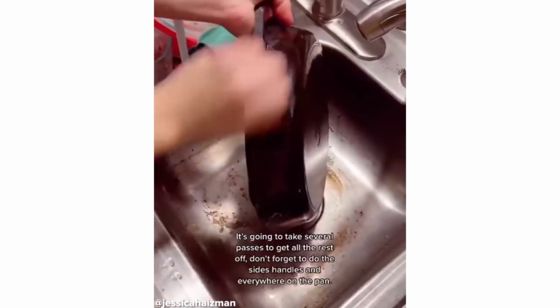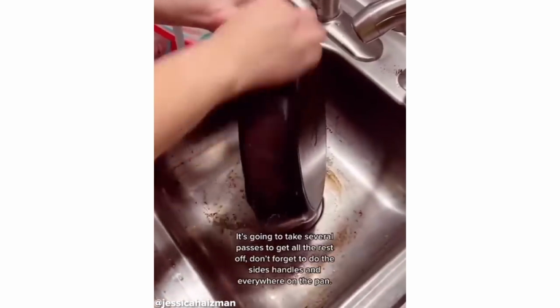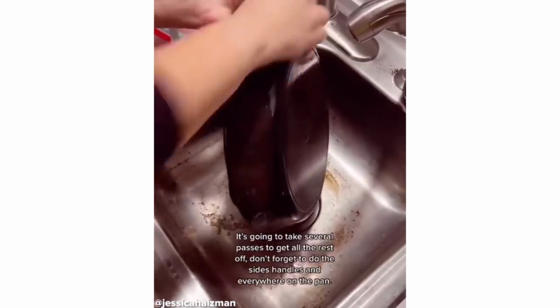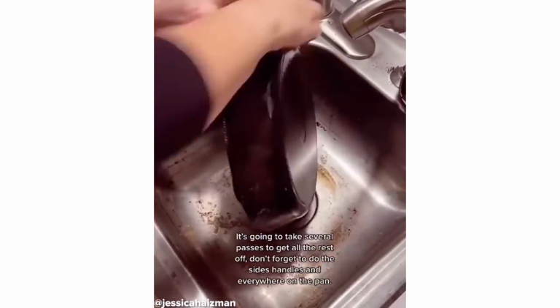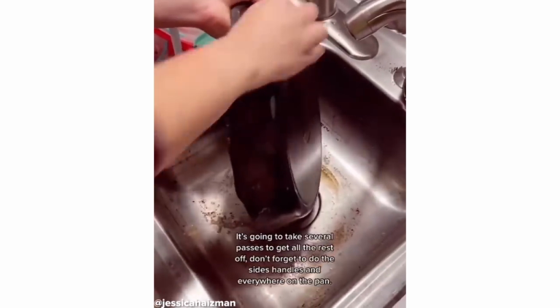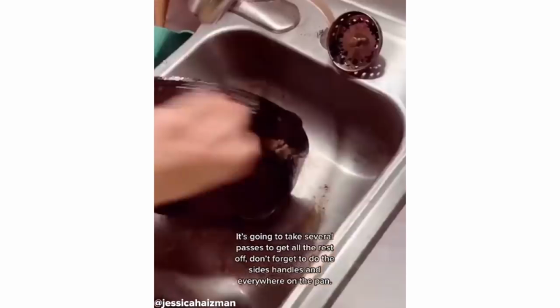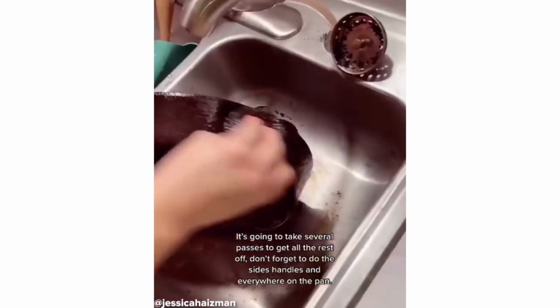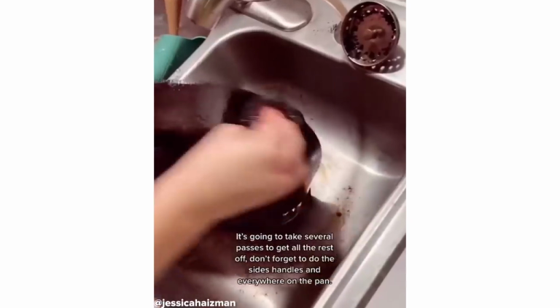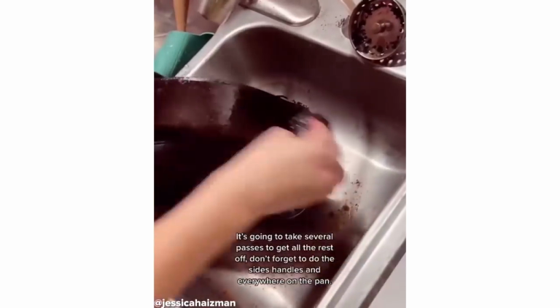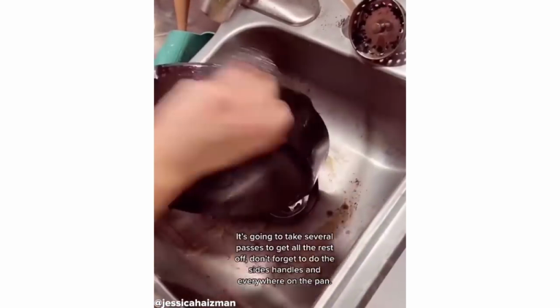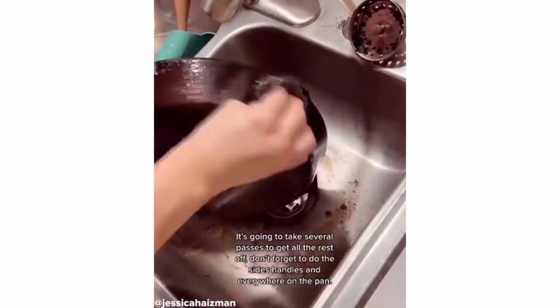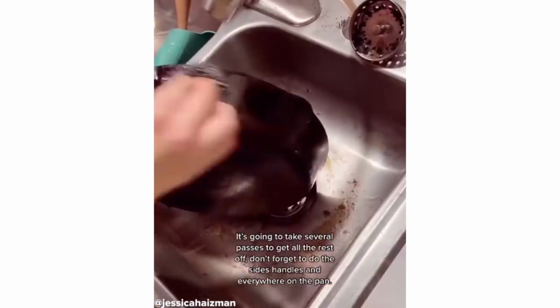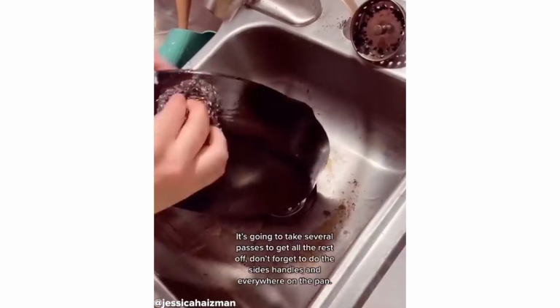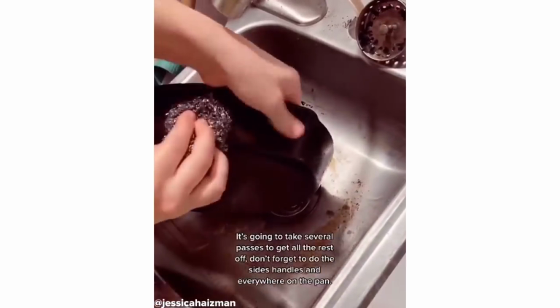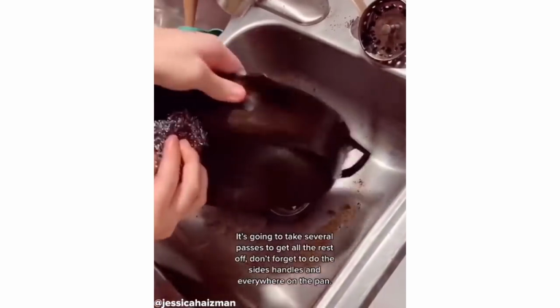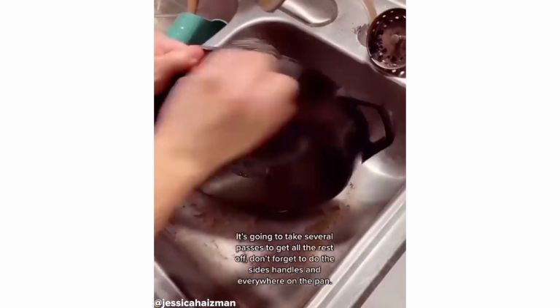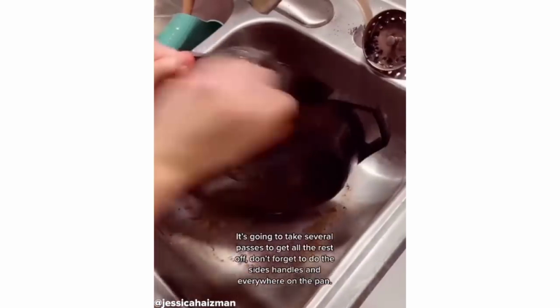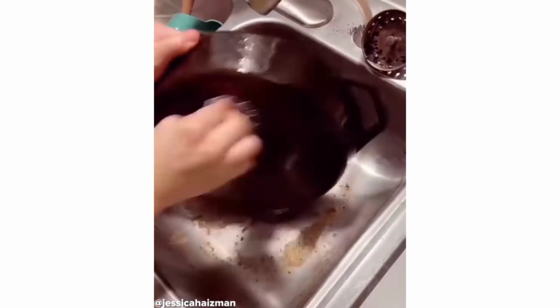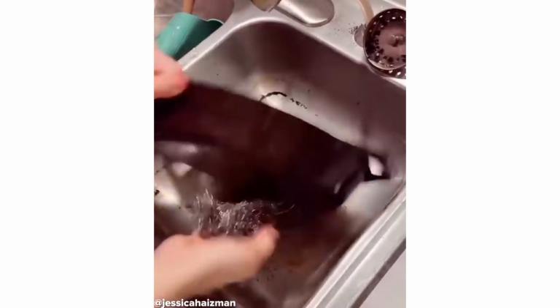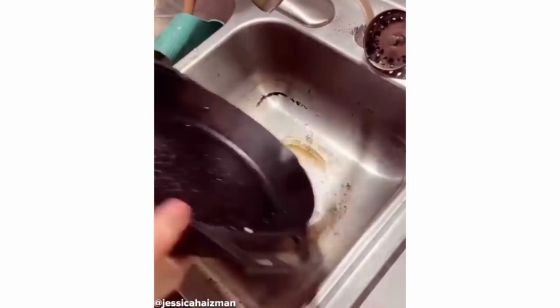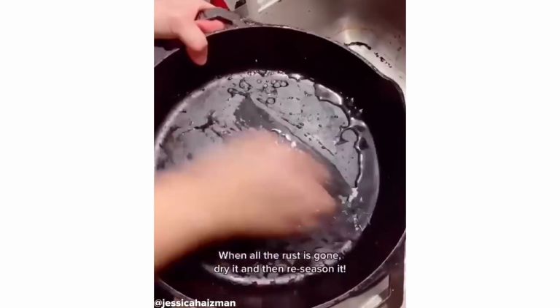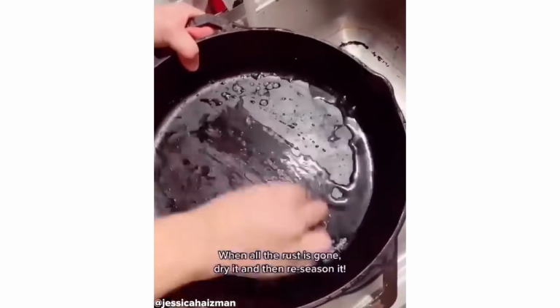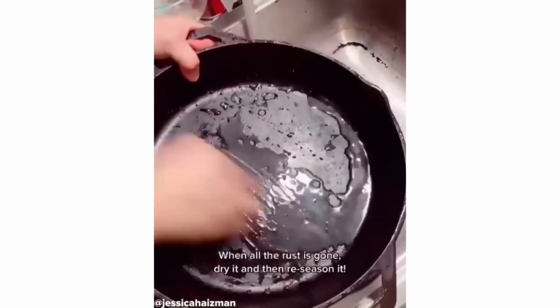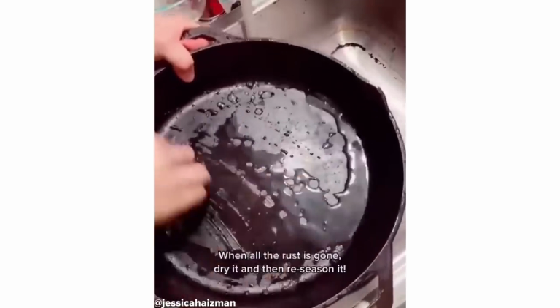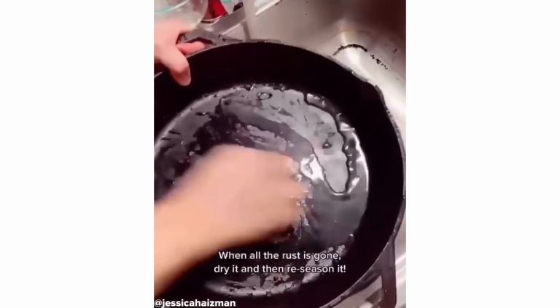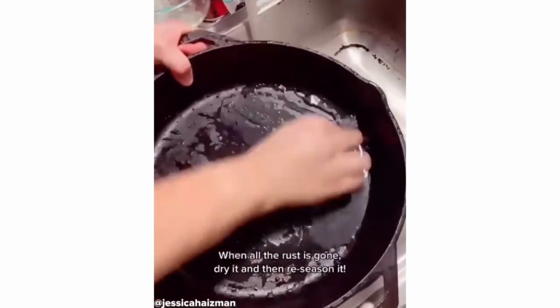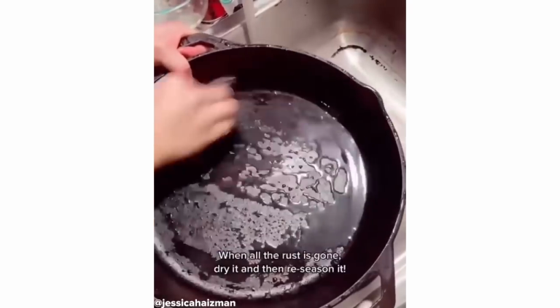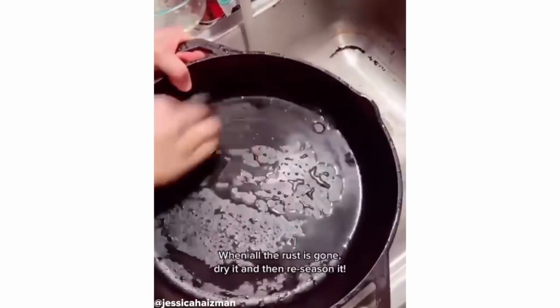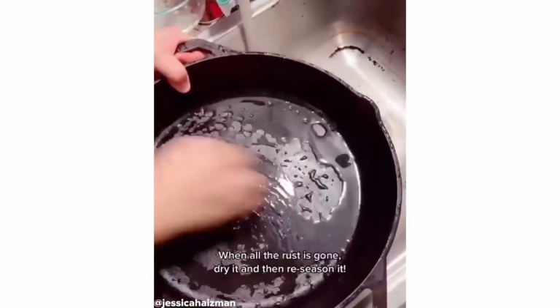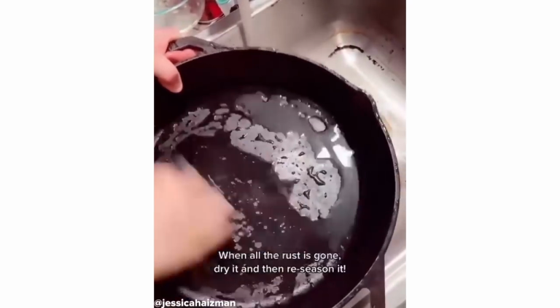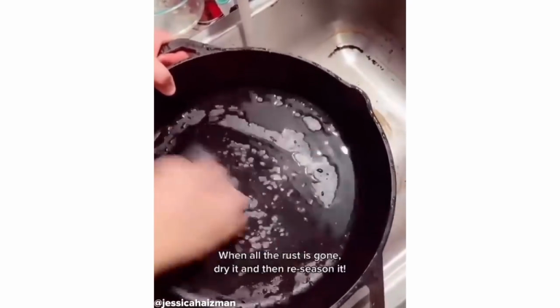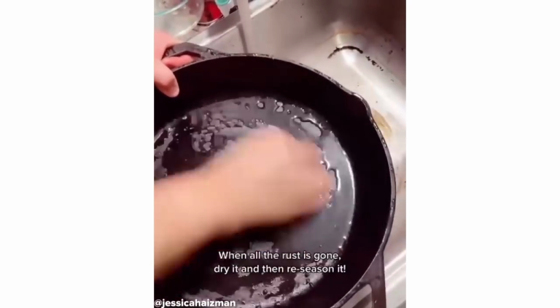Make sure to do the sides, handles, and everywhere on the cast iron pan. When you're done, you'll dry and then re-season it.